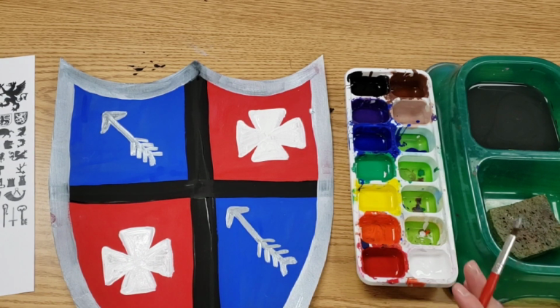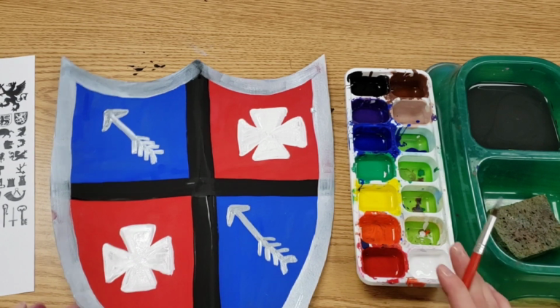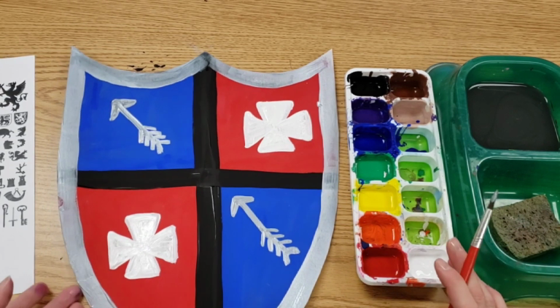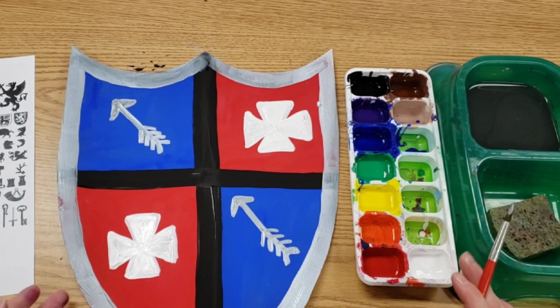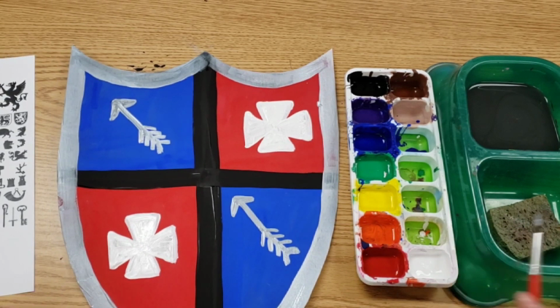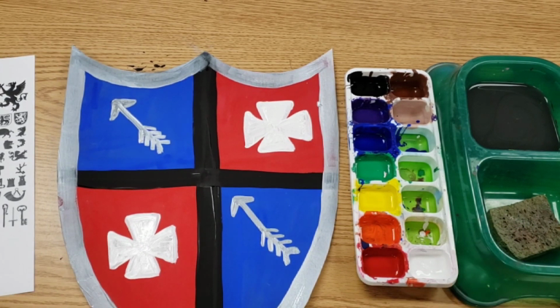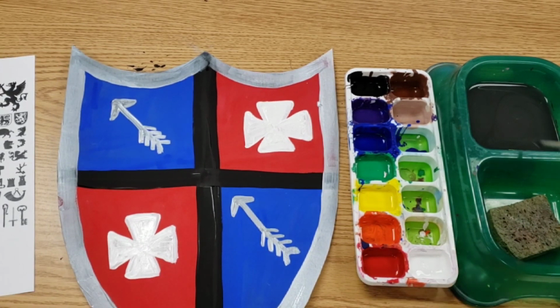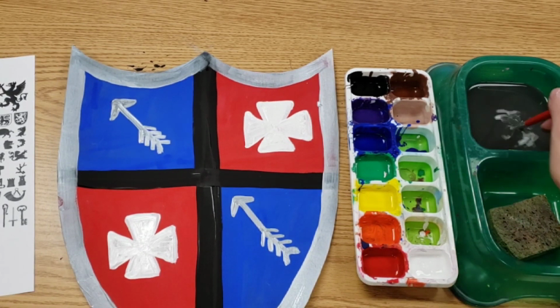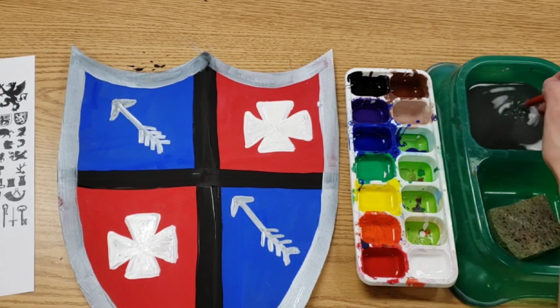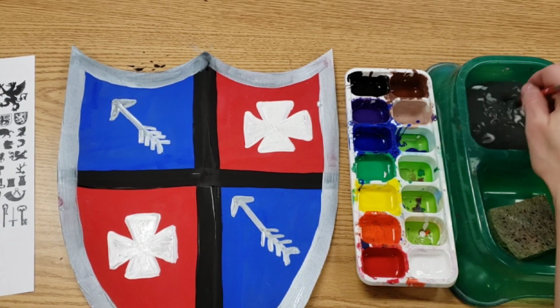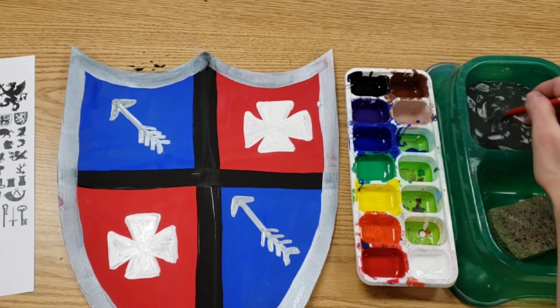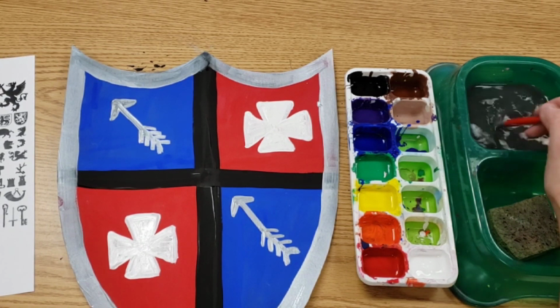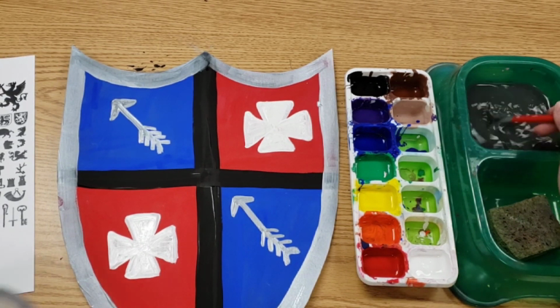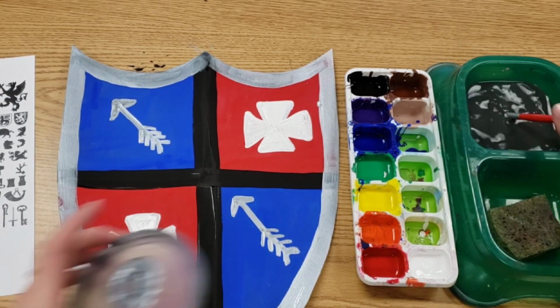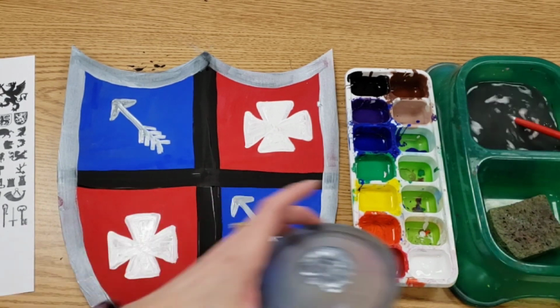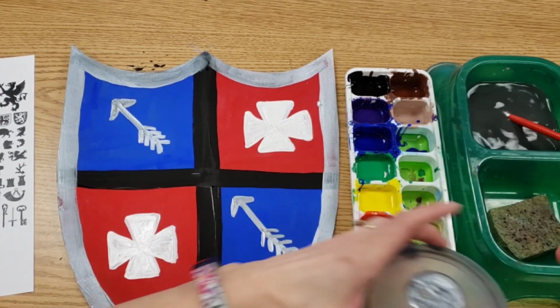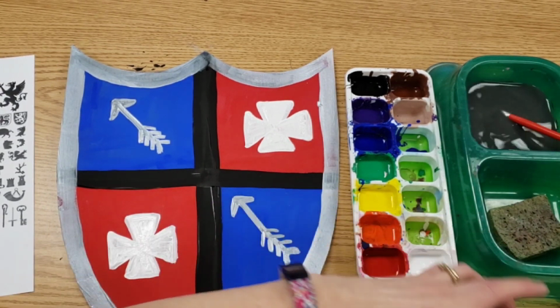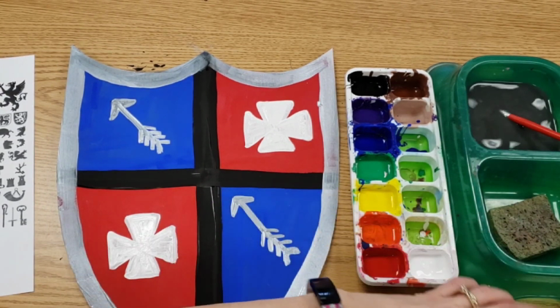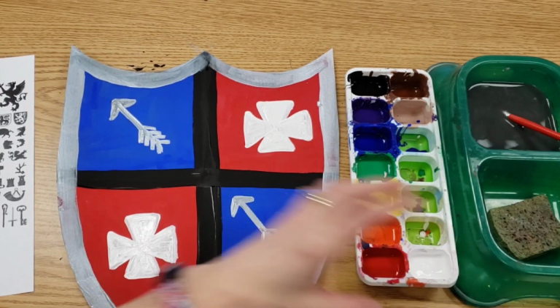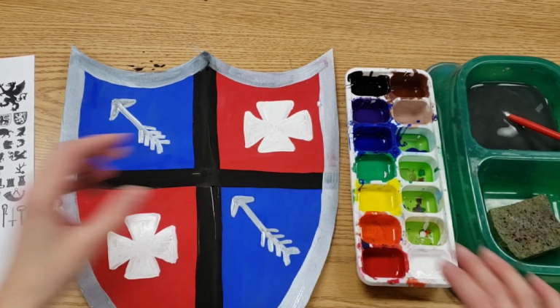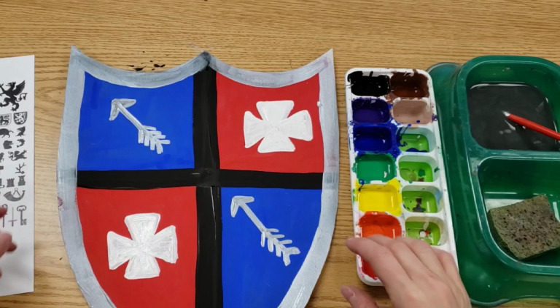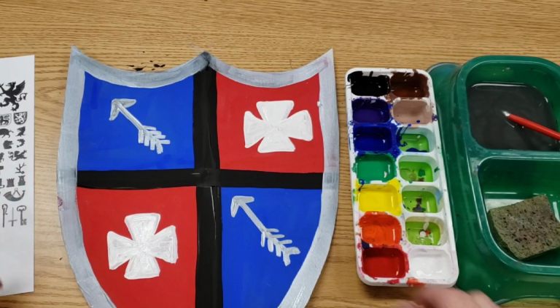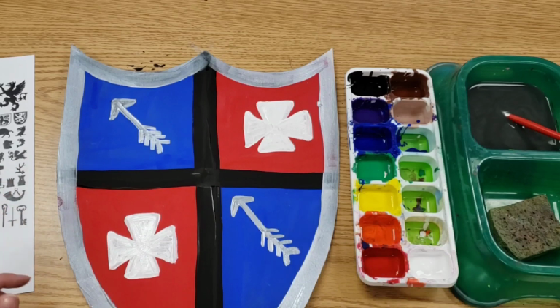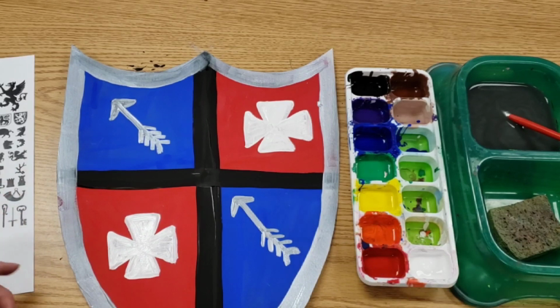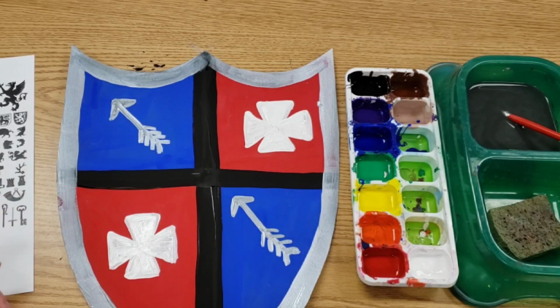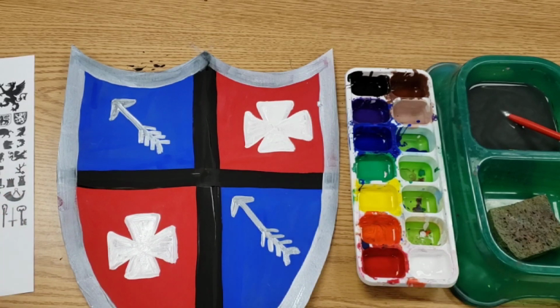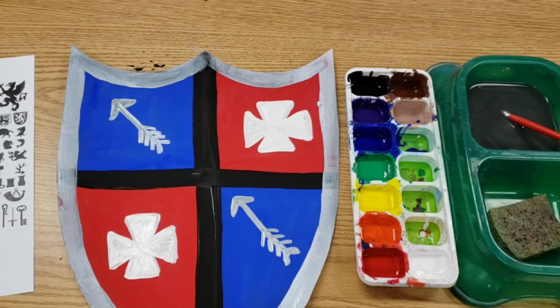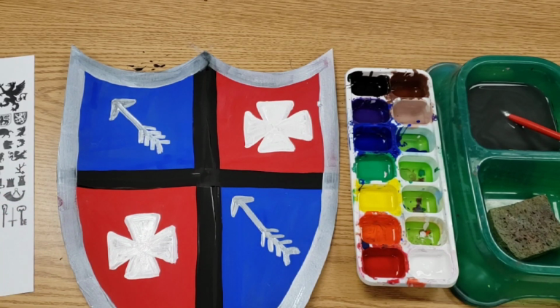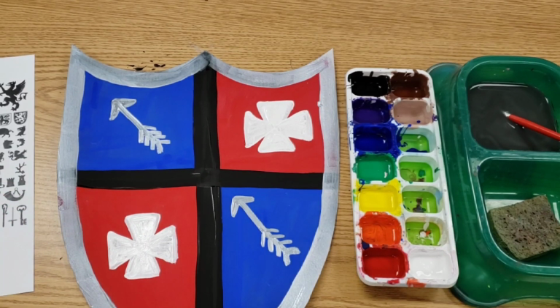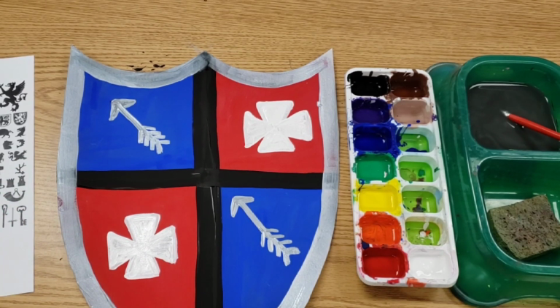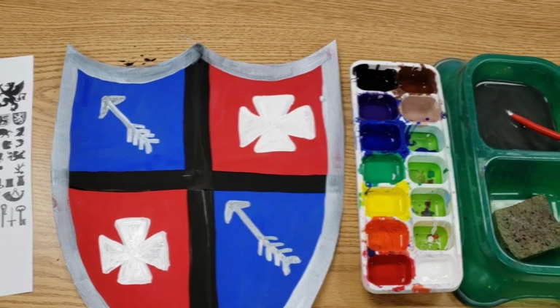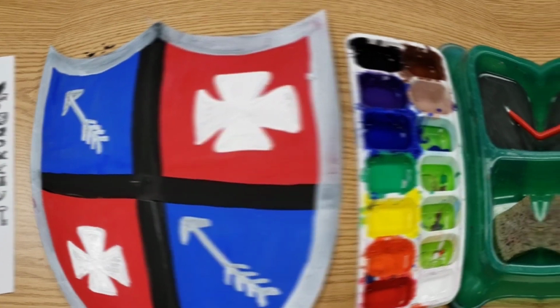Once this is dry, I will add a handle to the back of your shield and it will be fully functional.